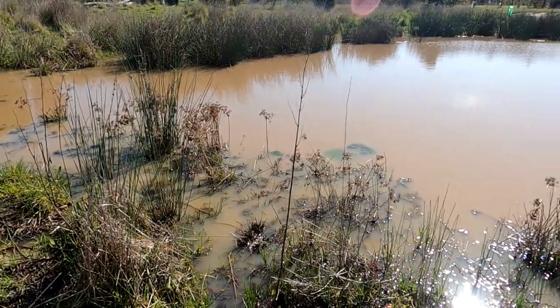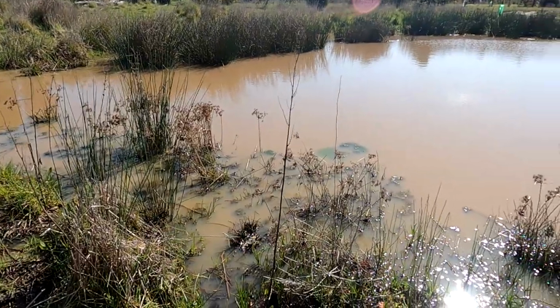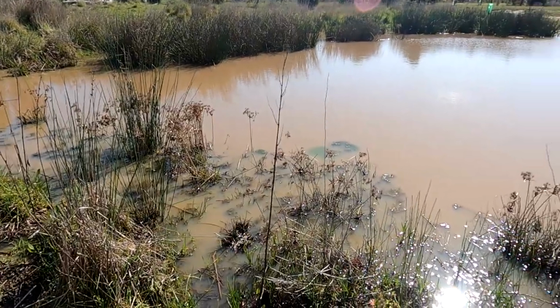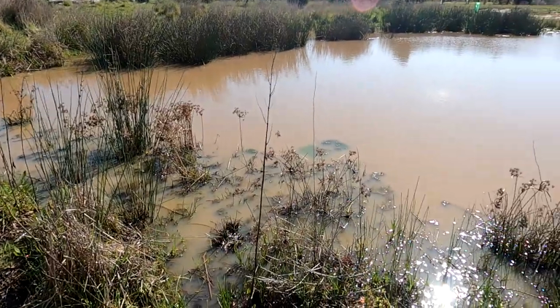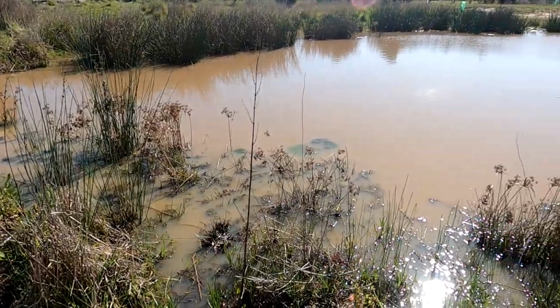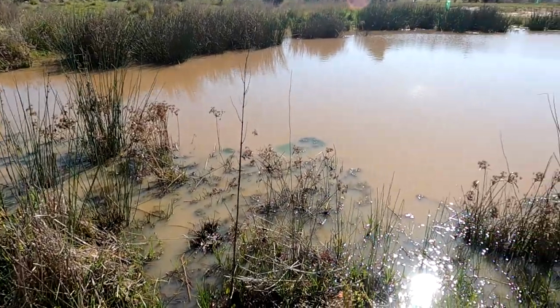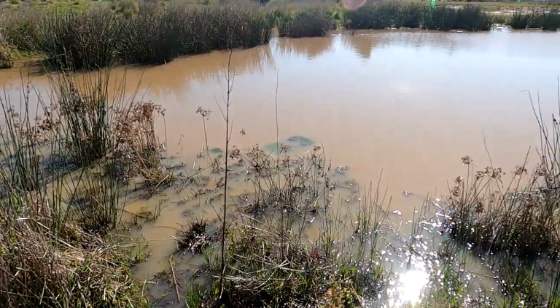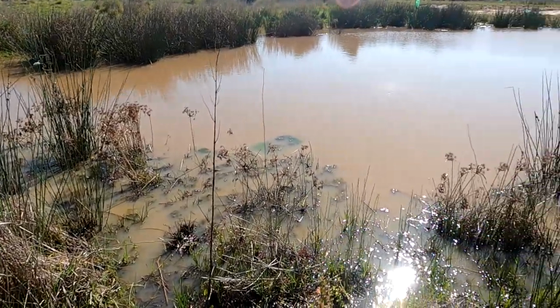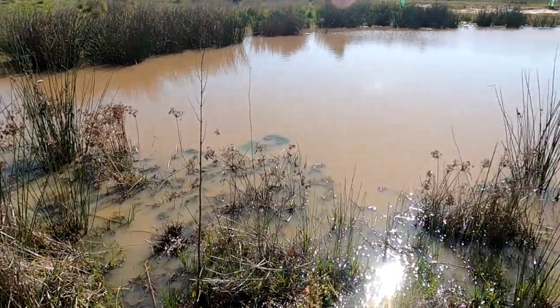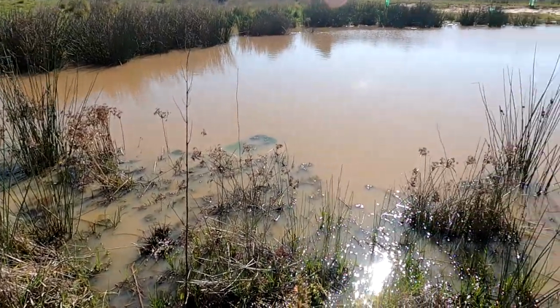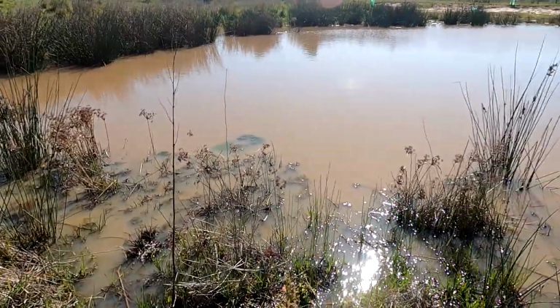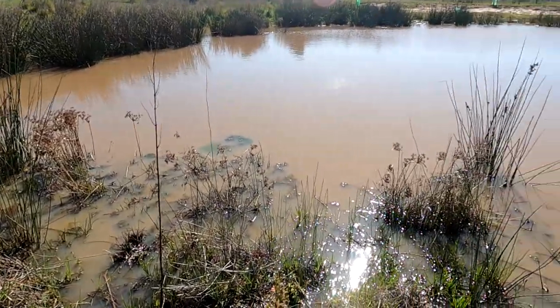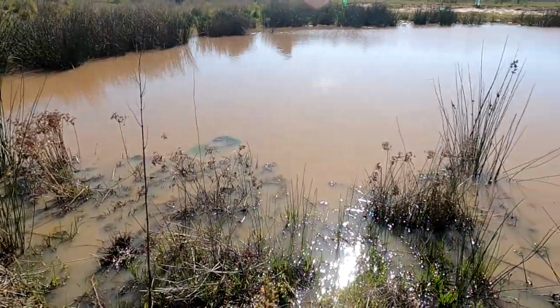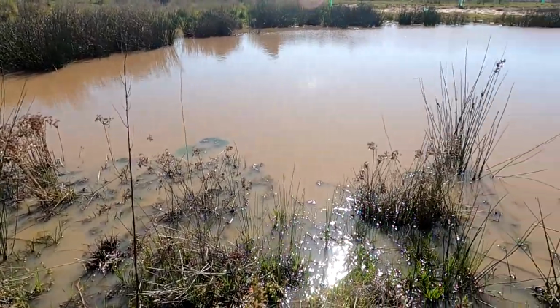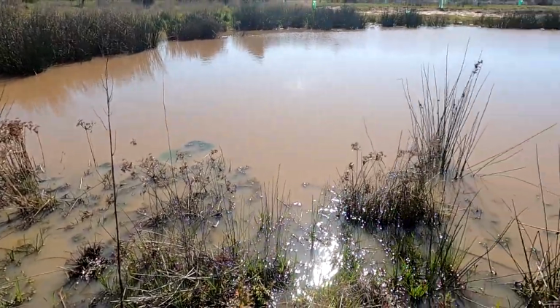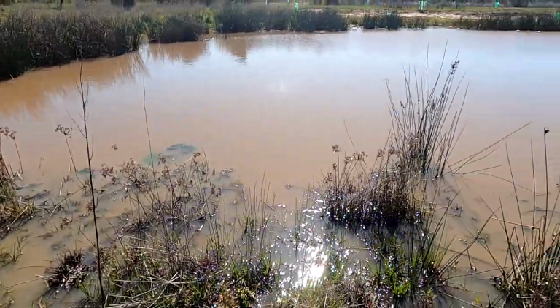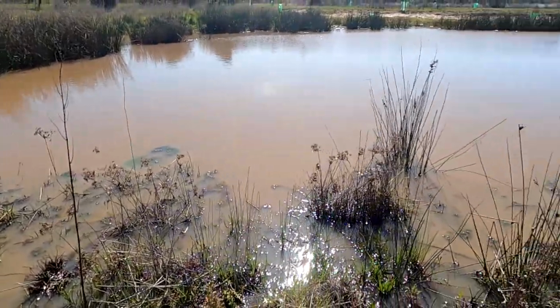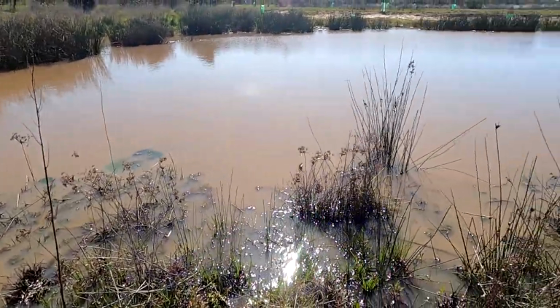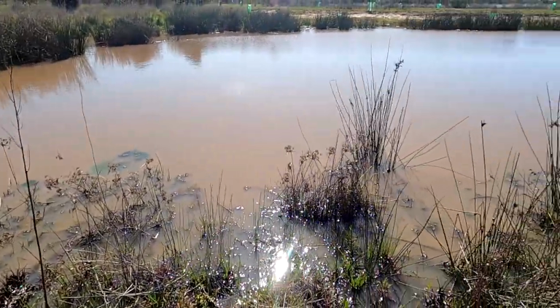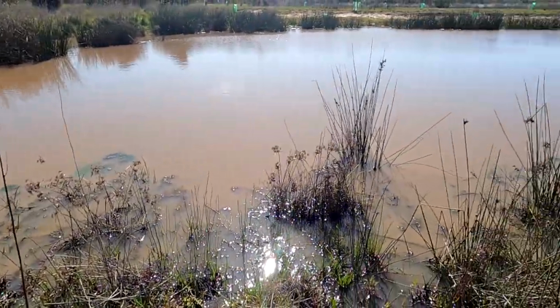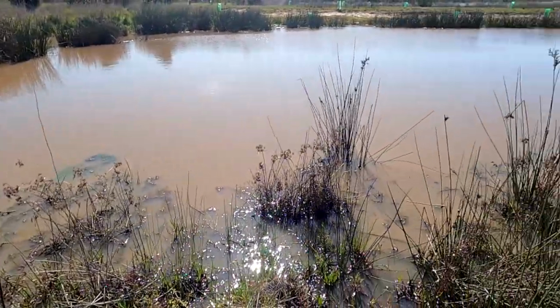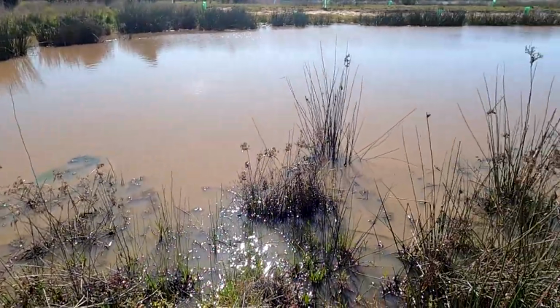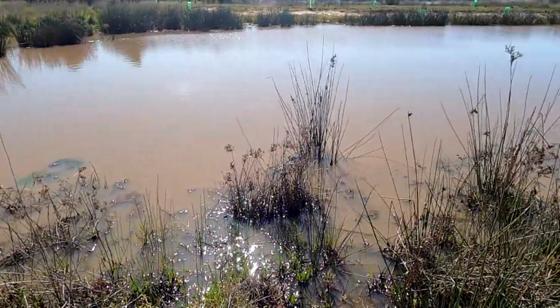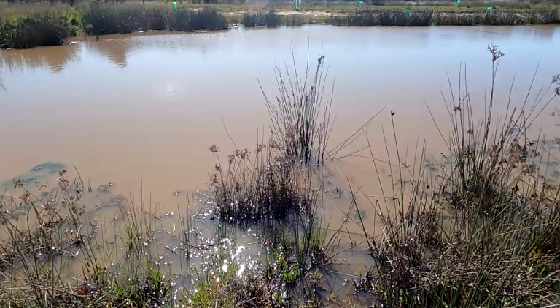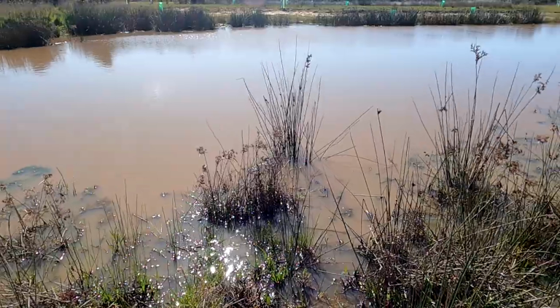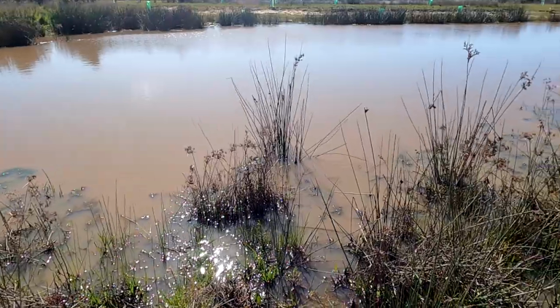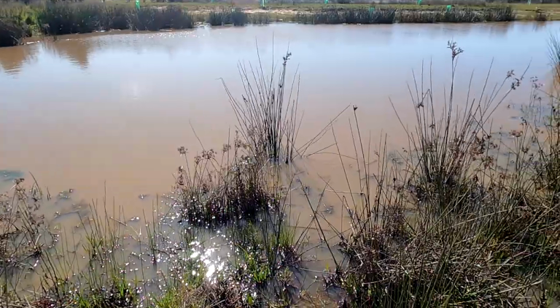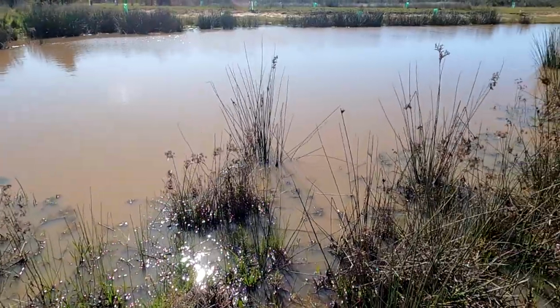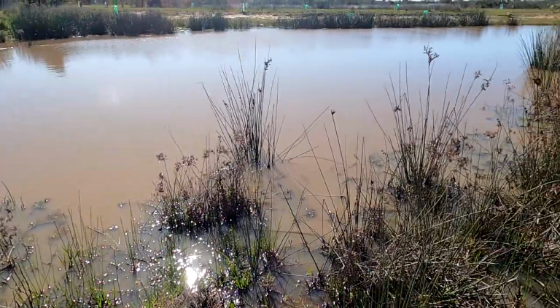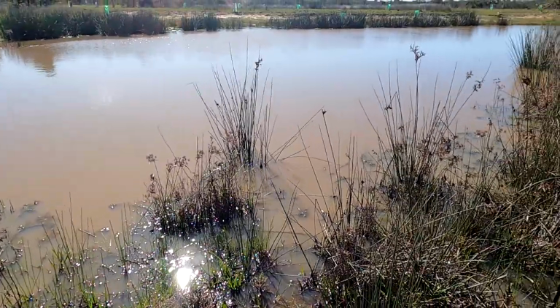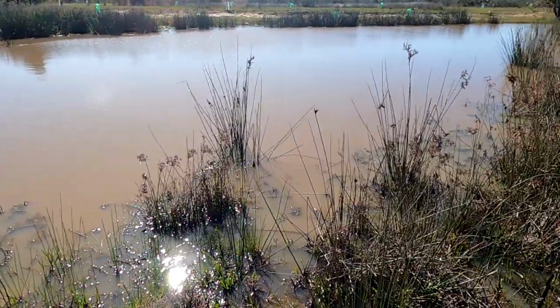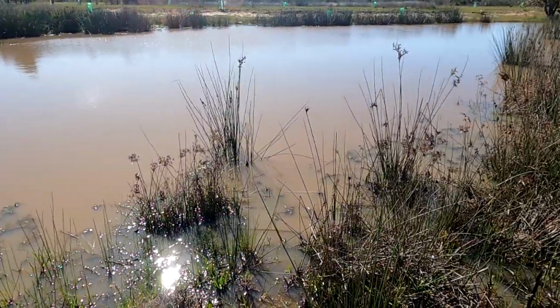G'day folks, today I'm putting some yabby nets in this little dam here and it's a dam that I've never been yabbying in before.